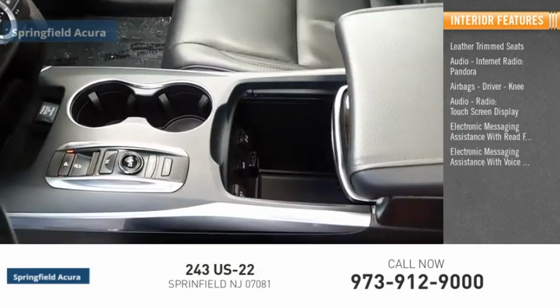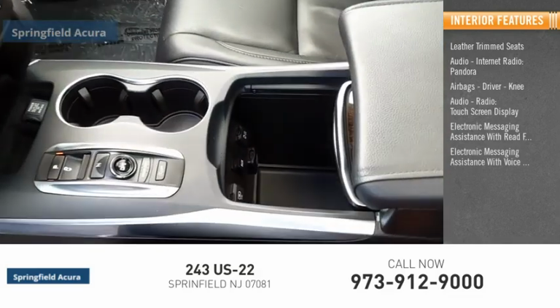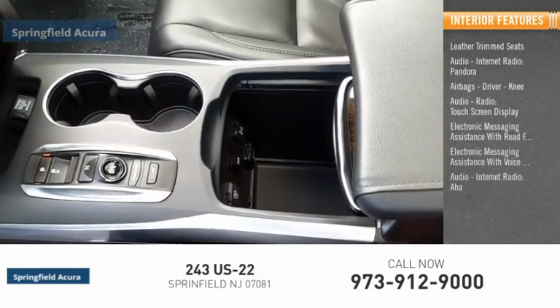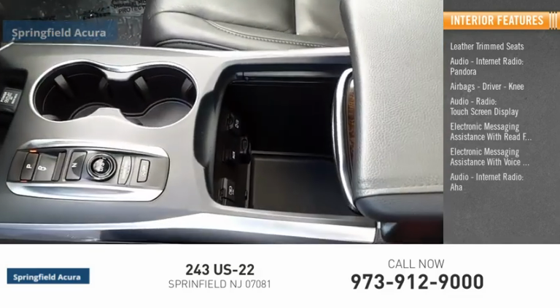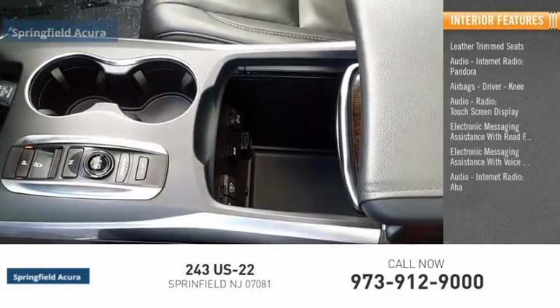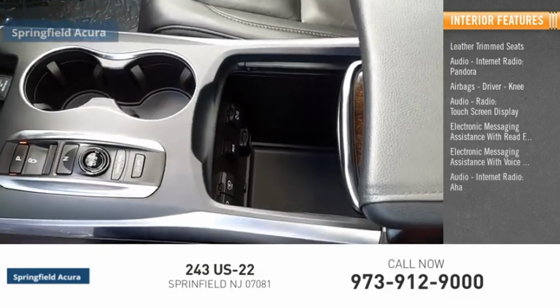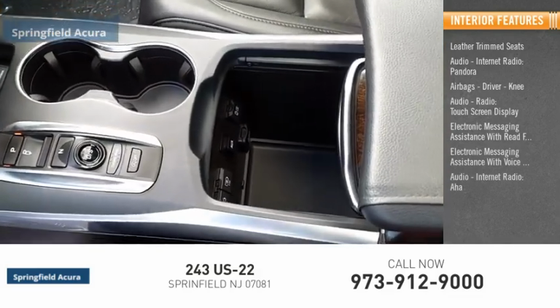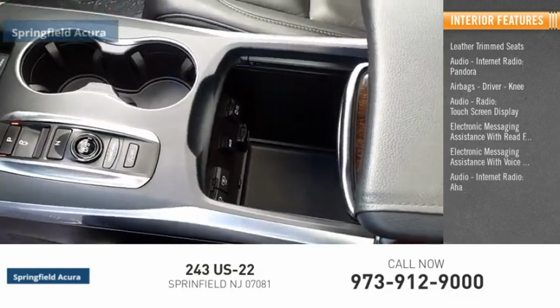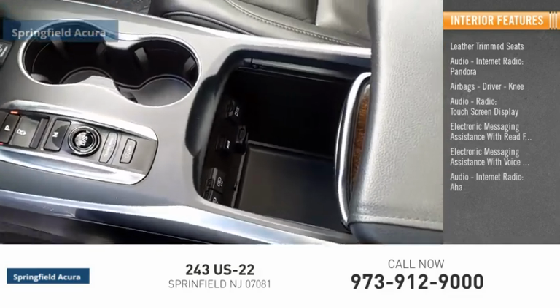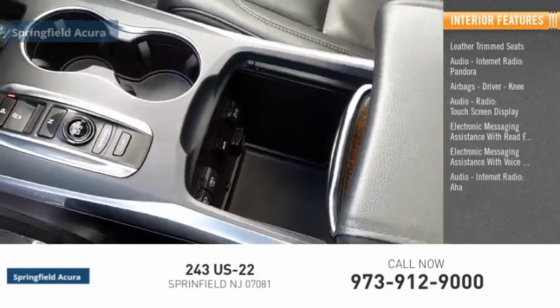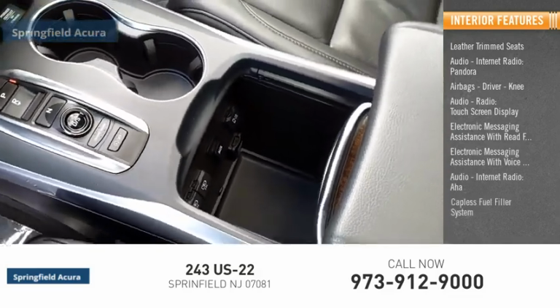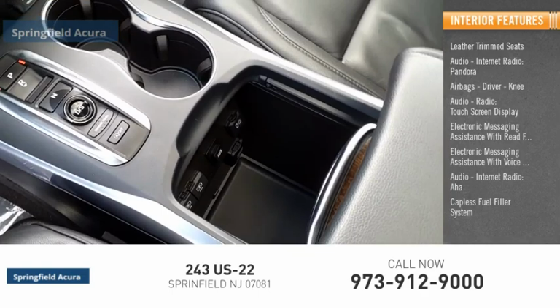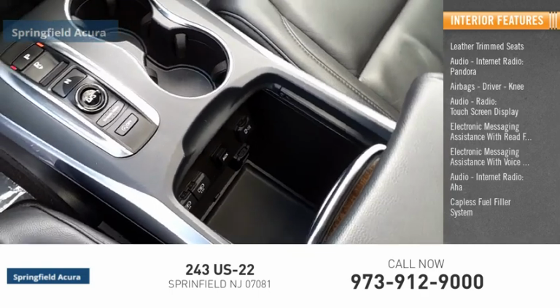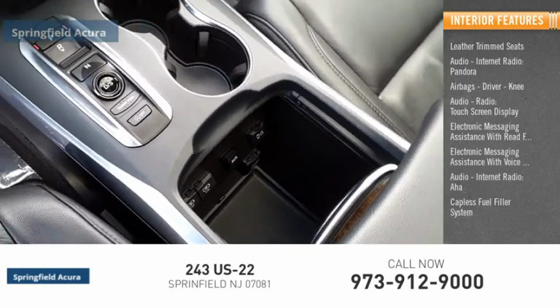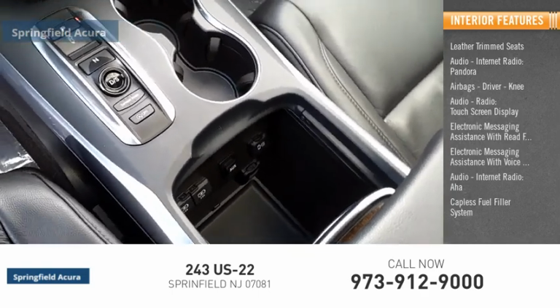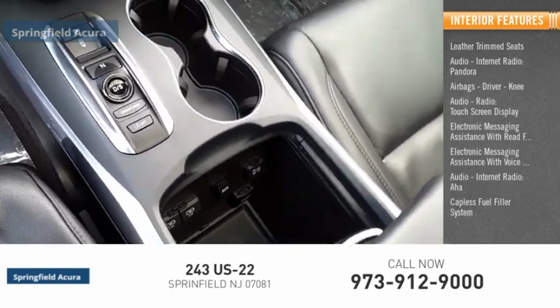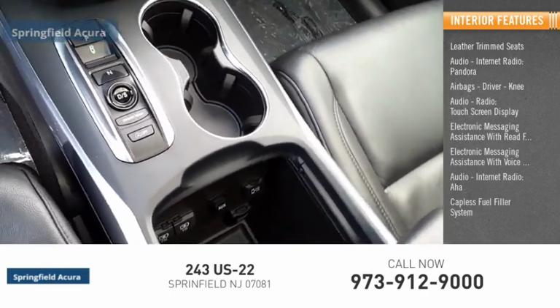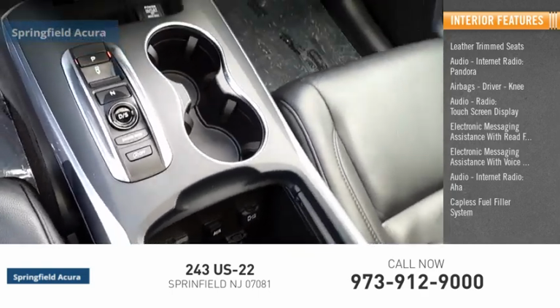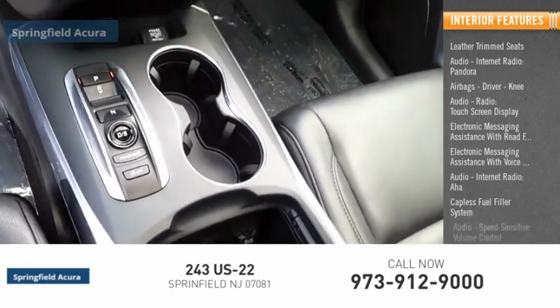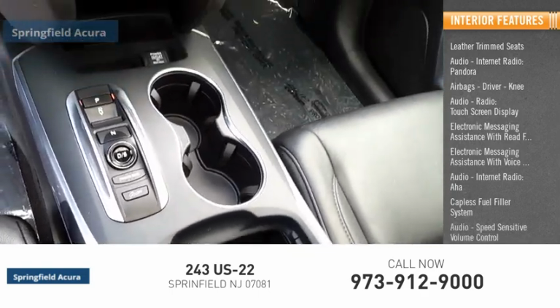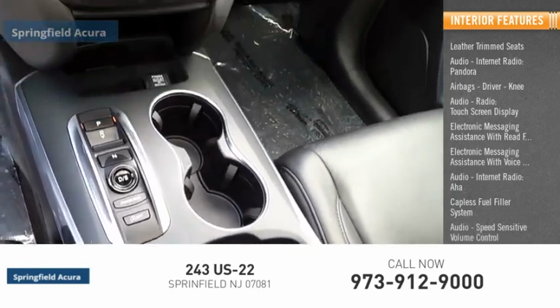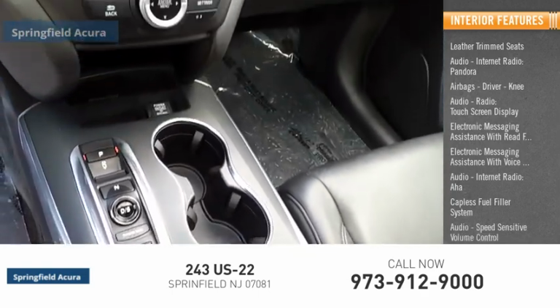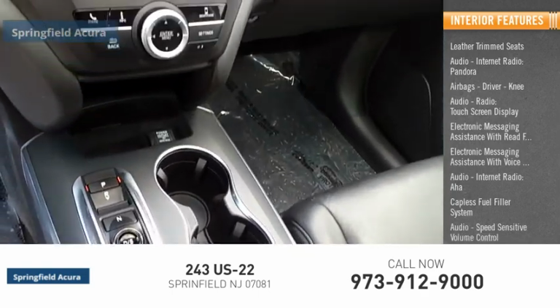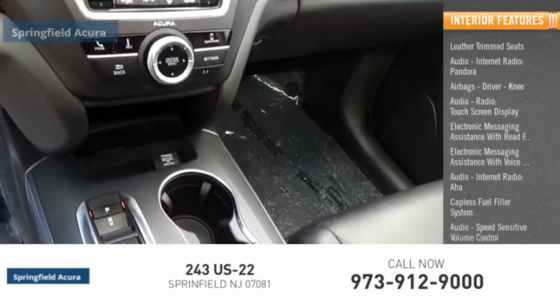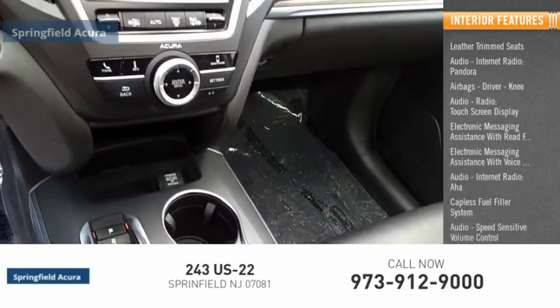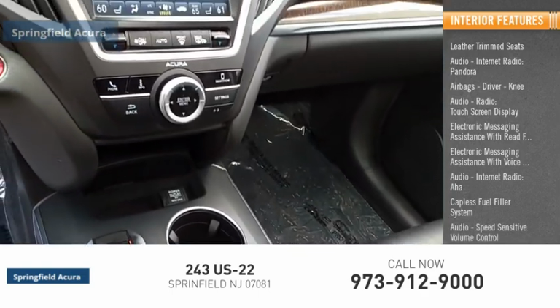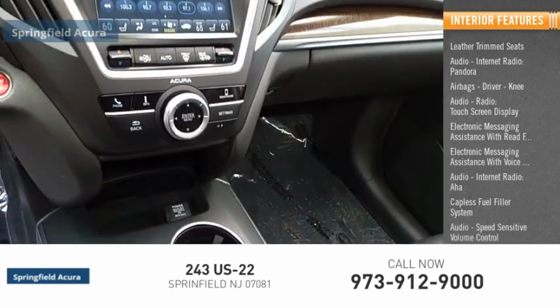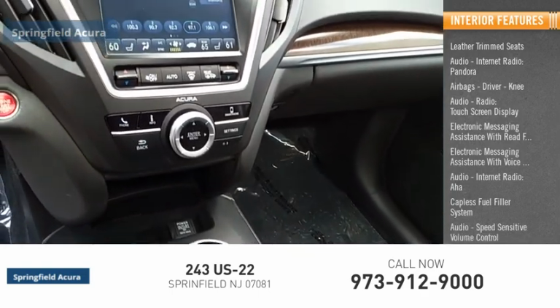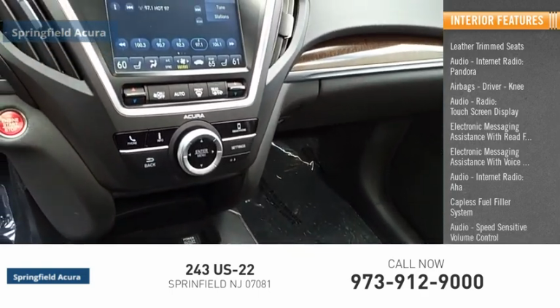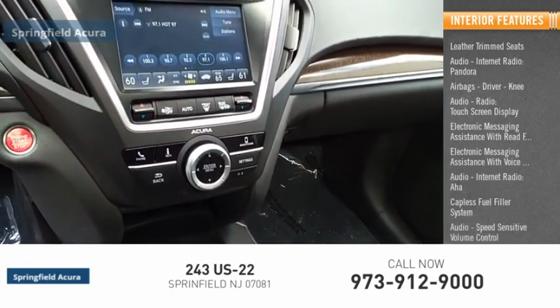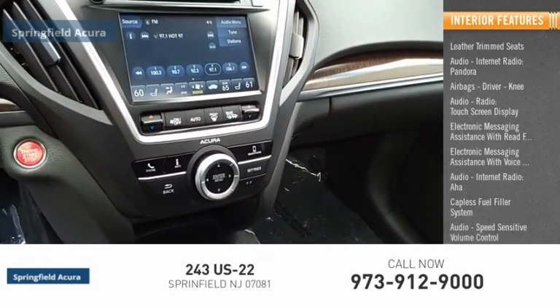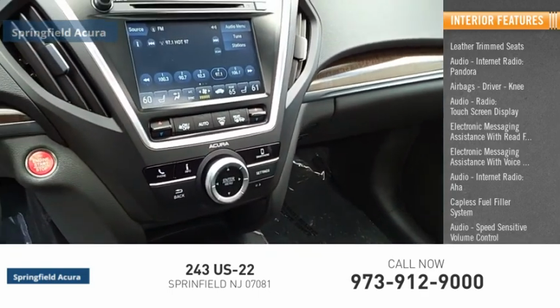Additional features include audio internet radio with AHA, a capless fuel filler system, speed sensitive volume control, and footwell lights.